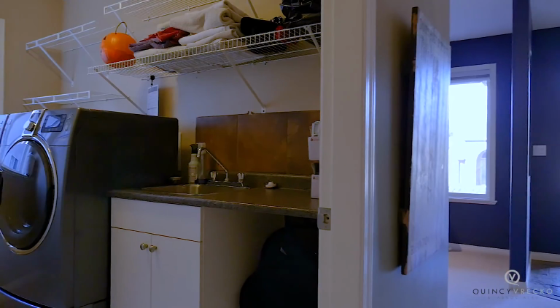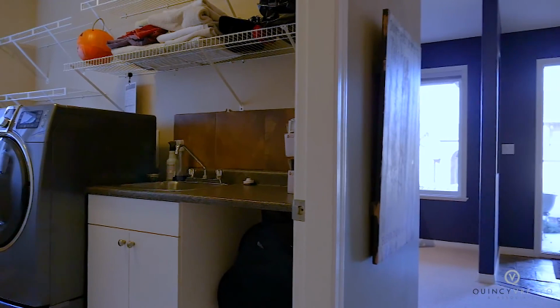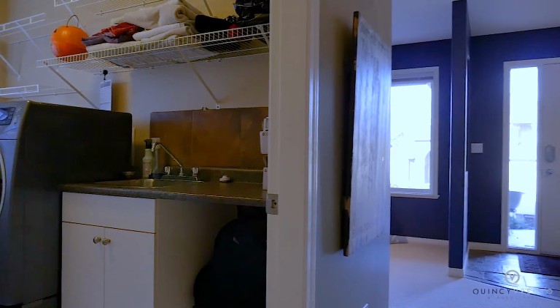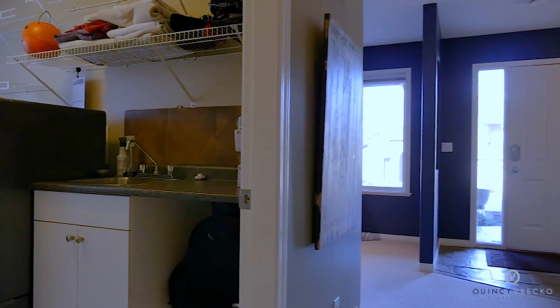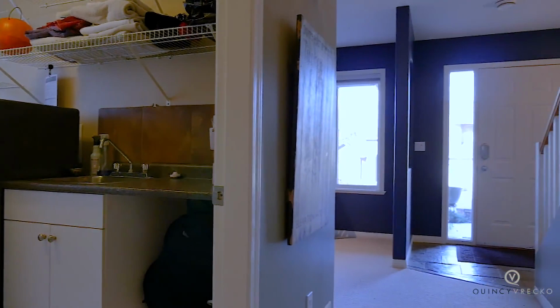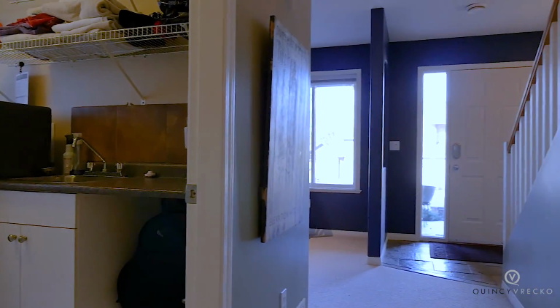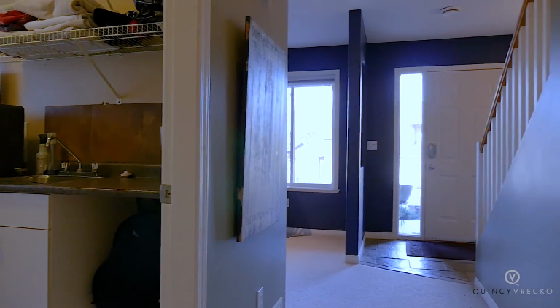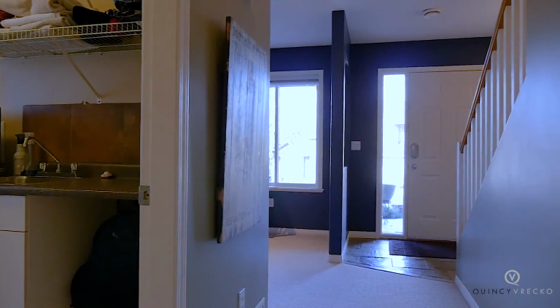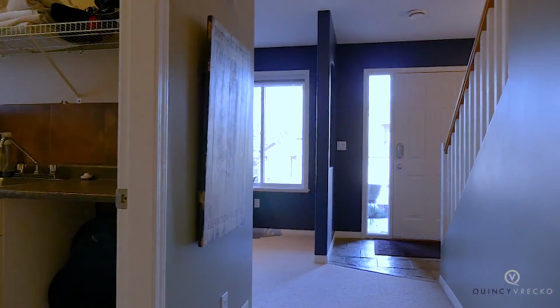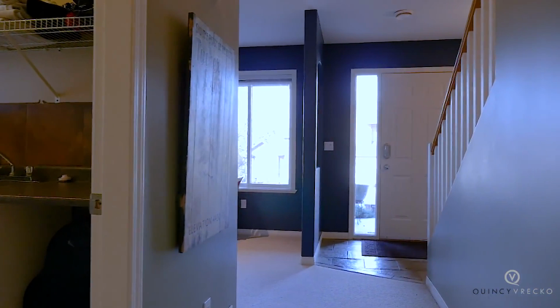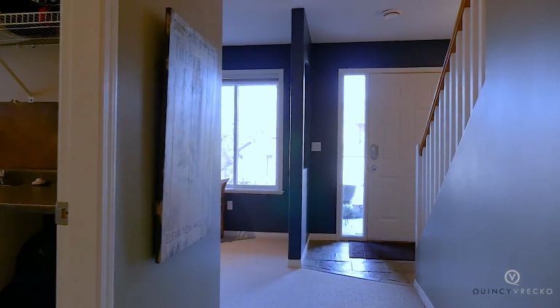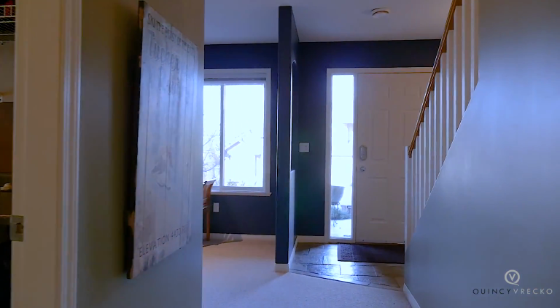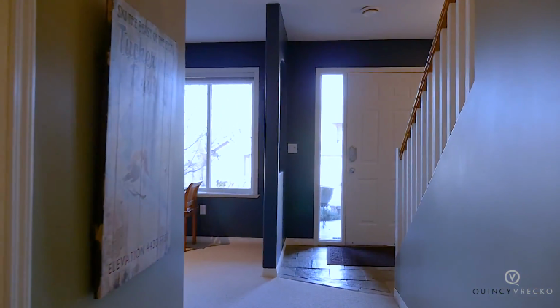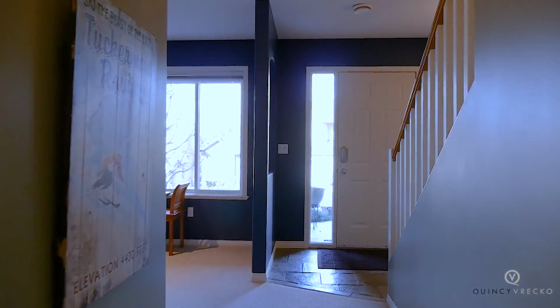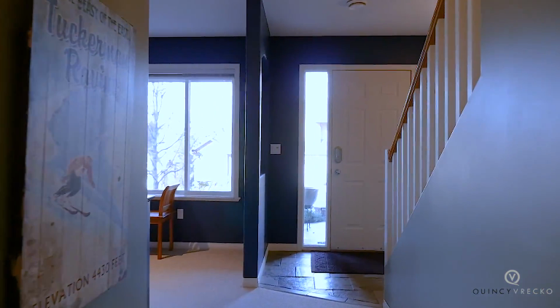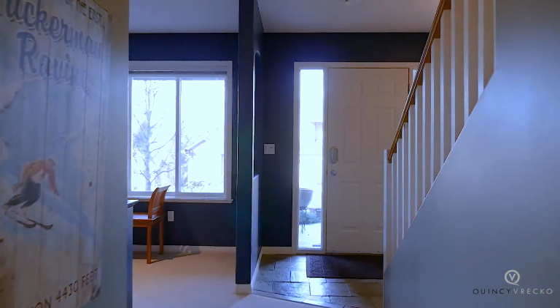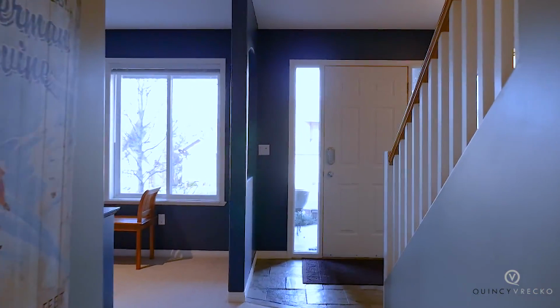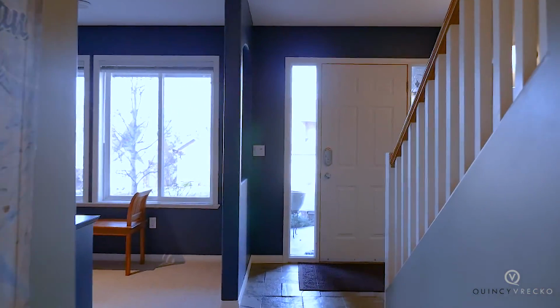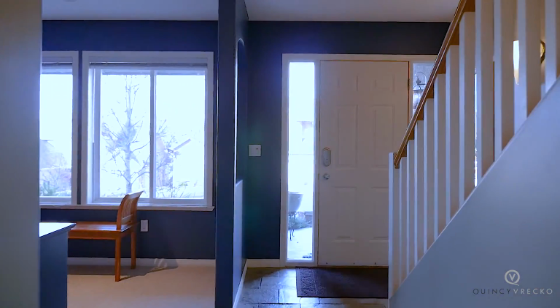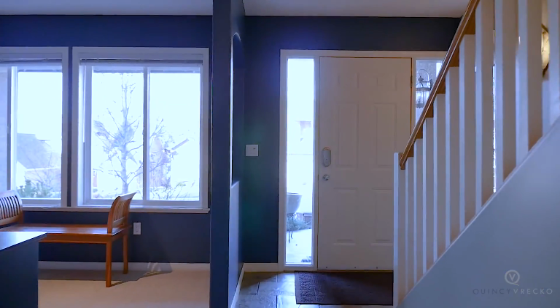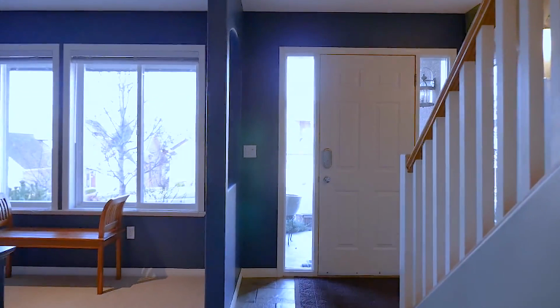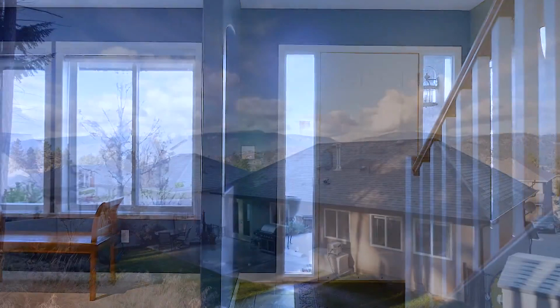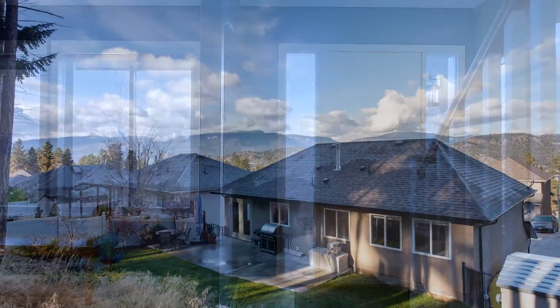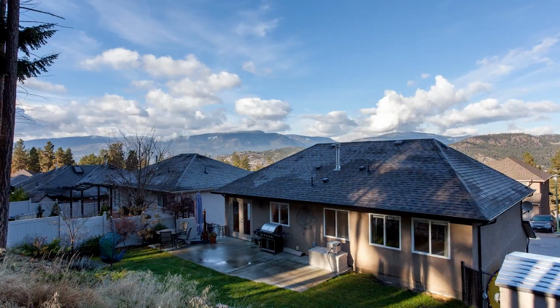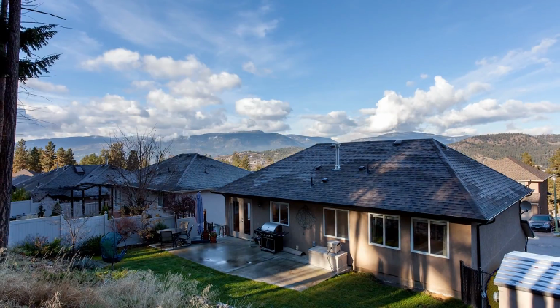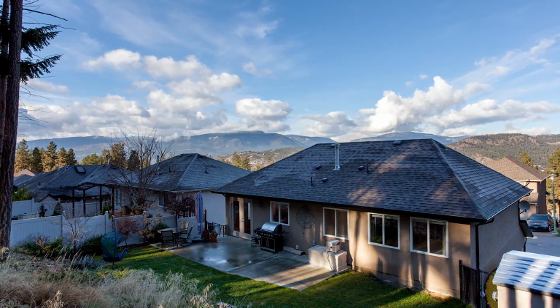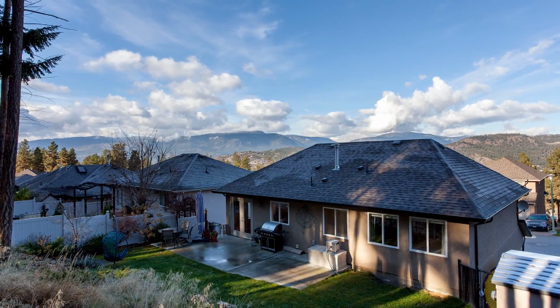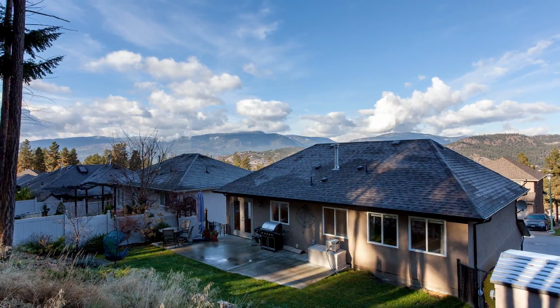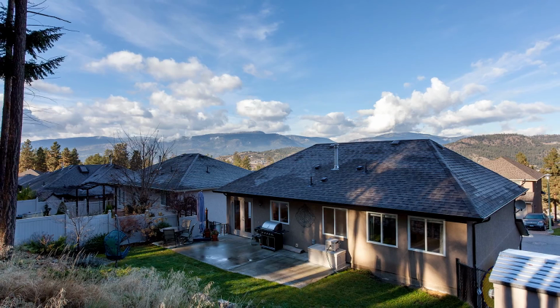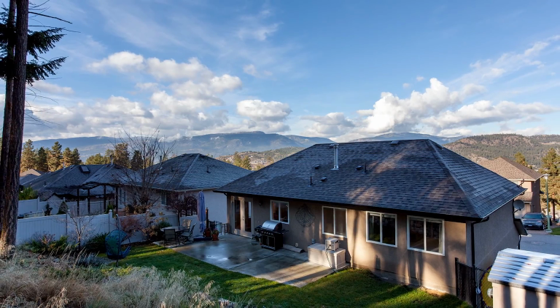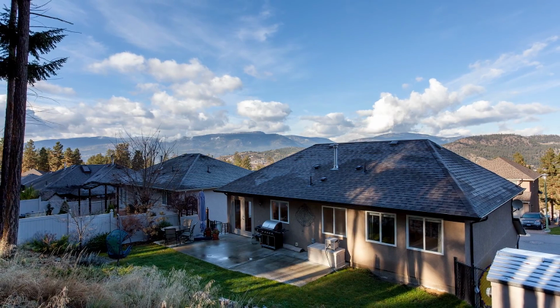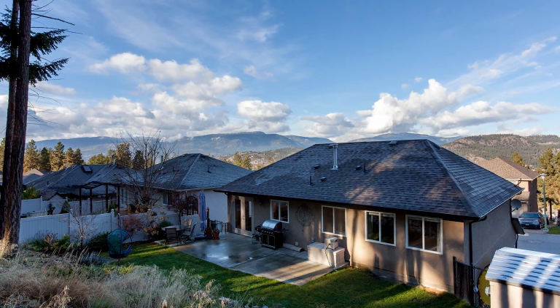To view this property please contact Tracy Vreco at Quincy Vreco & Associates, REMAX, Kelowna.